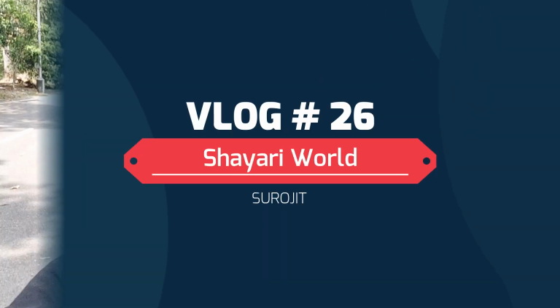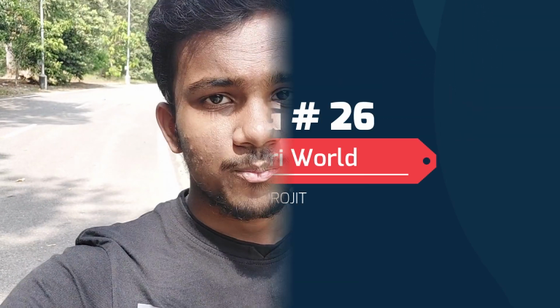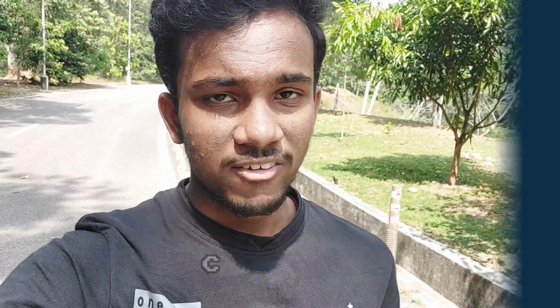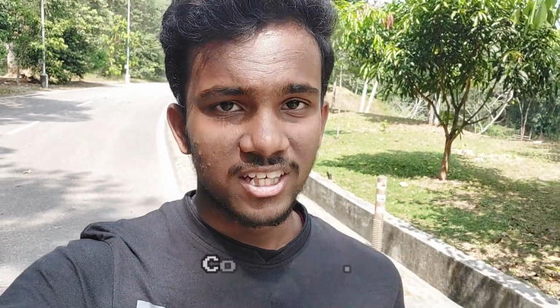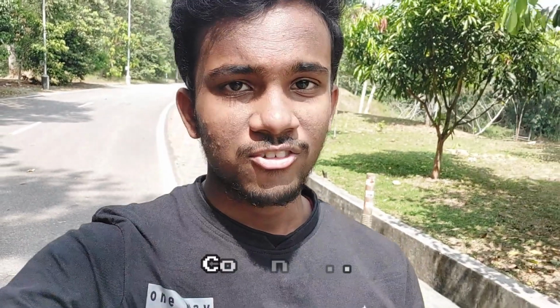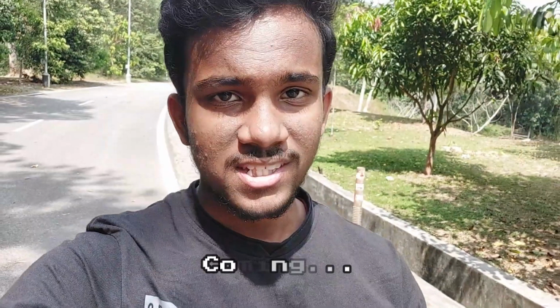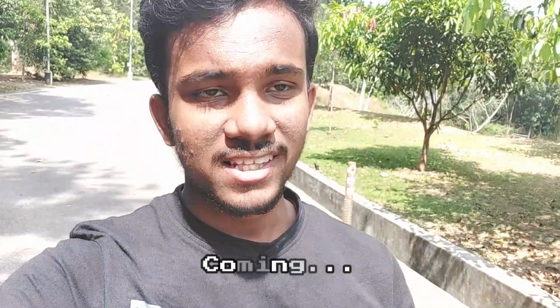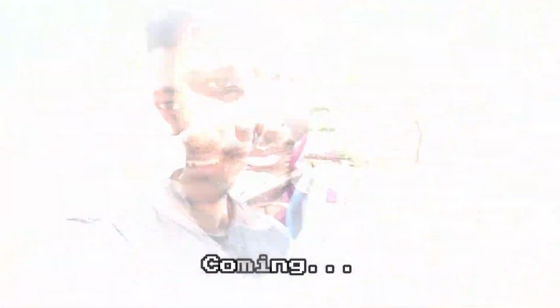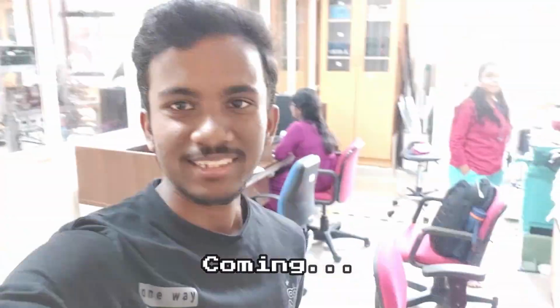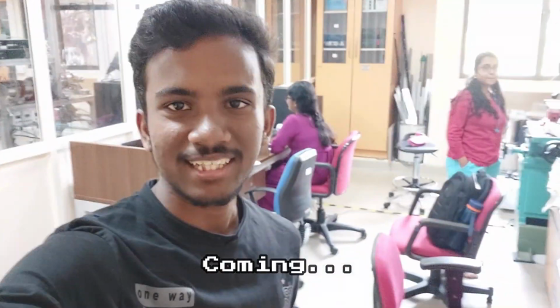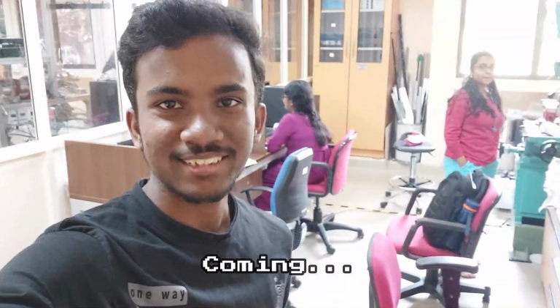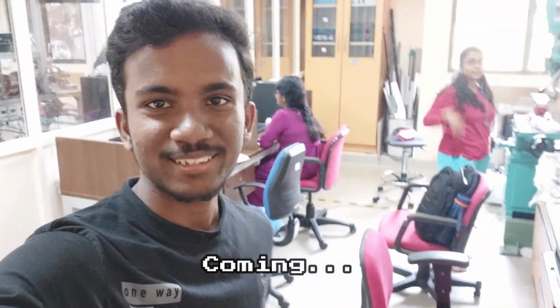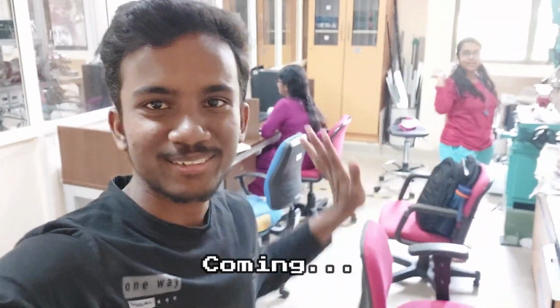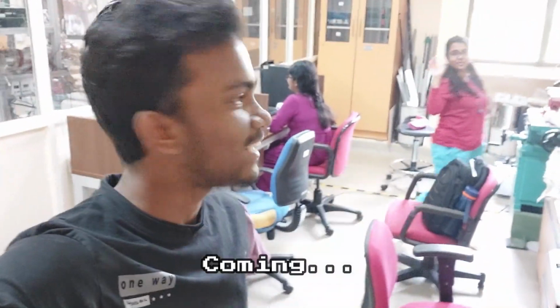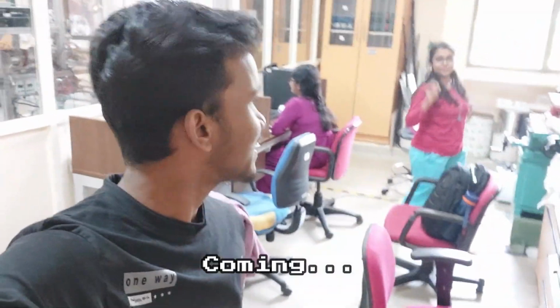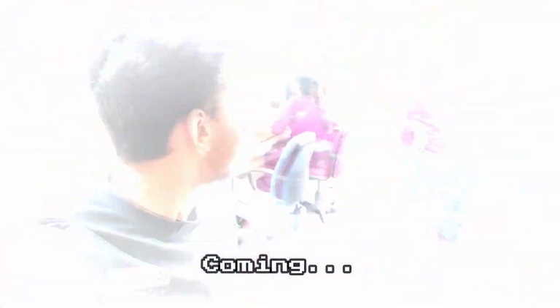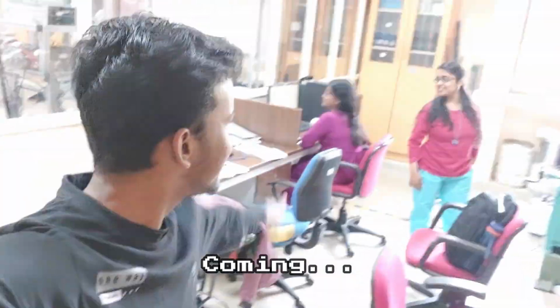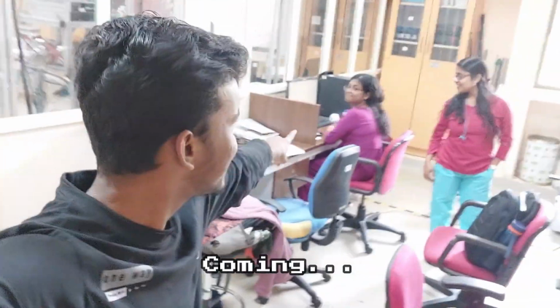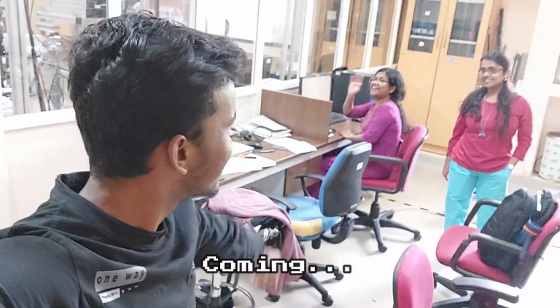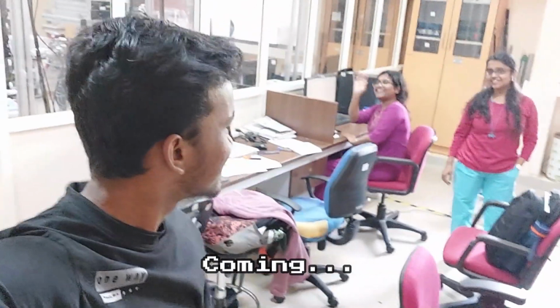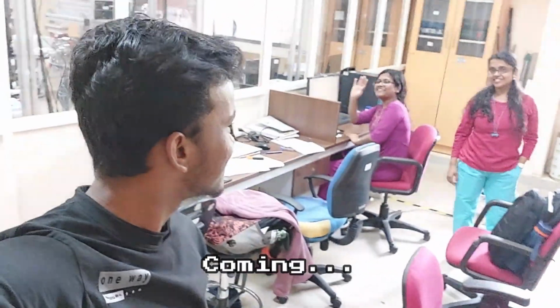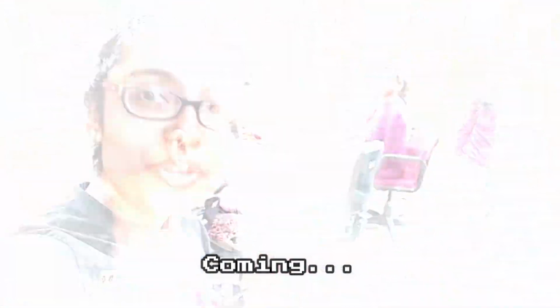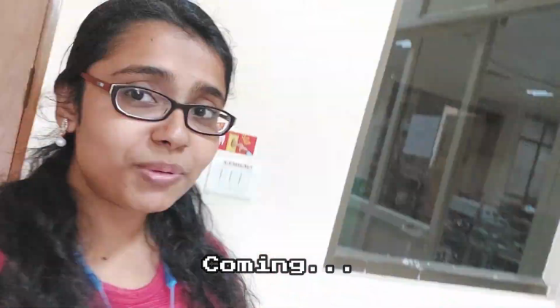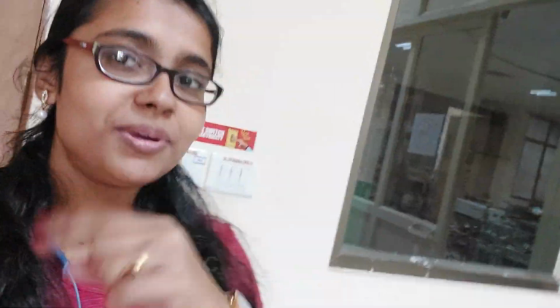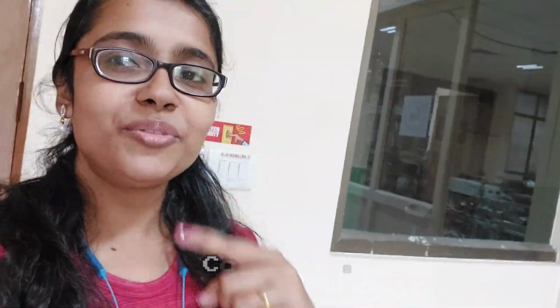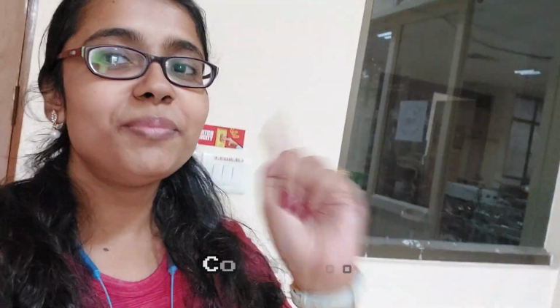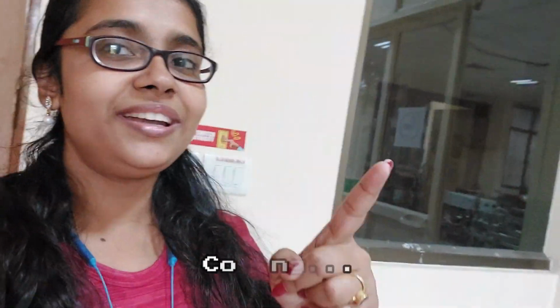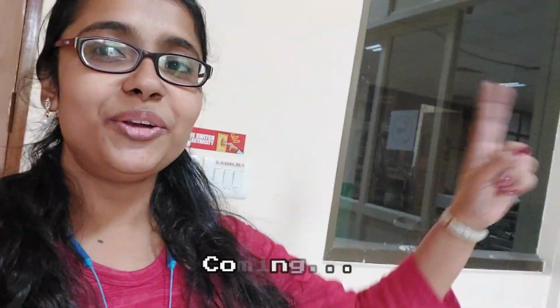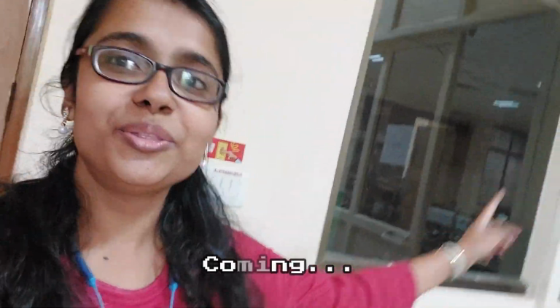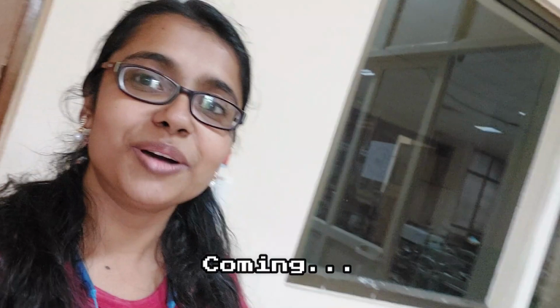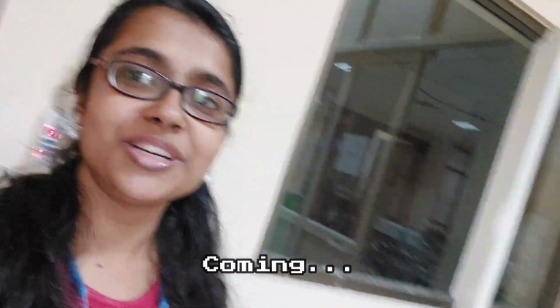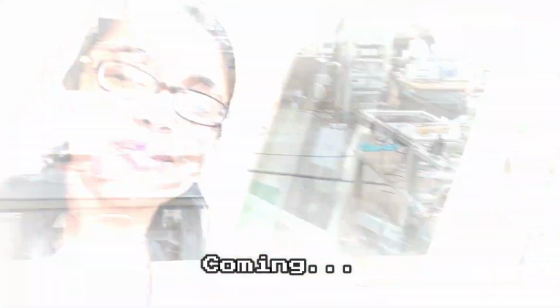I am going to the physics lab. This is seniors. Hello. Hi. Do you remember? We met during Durga Puja time.